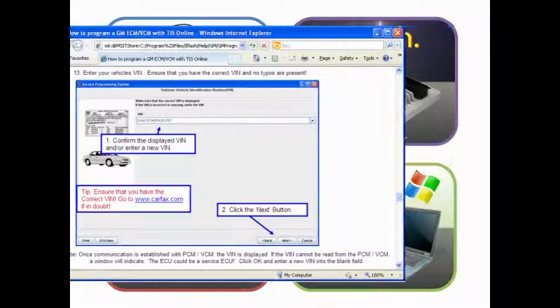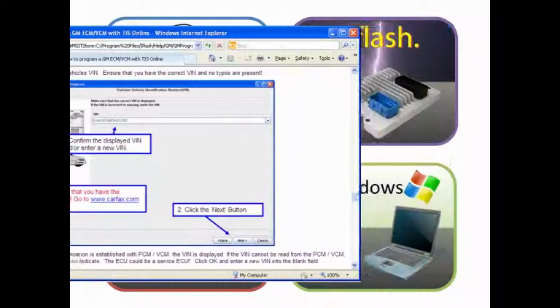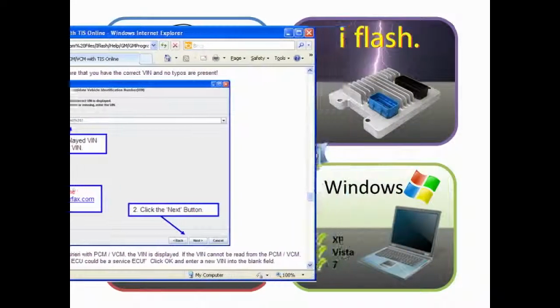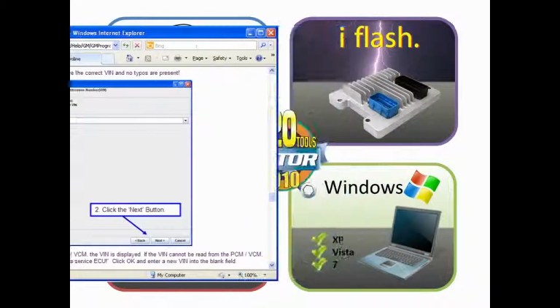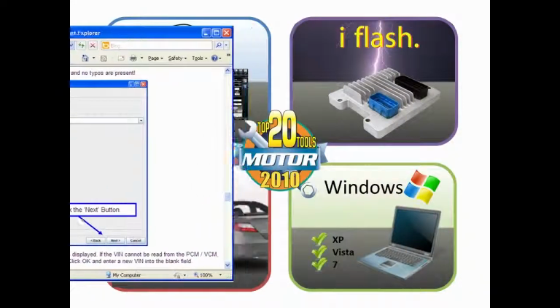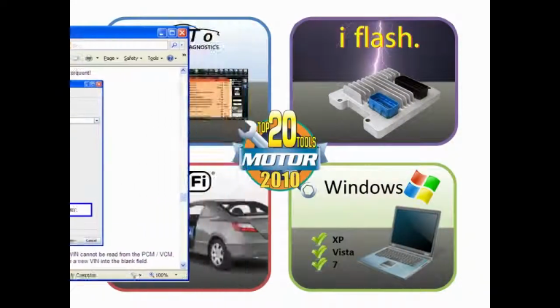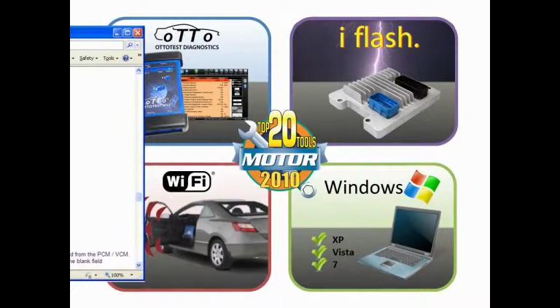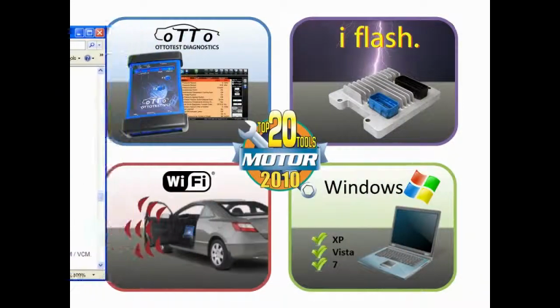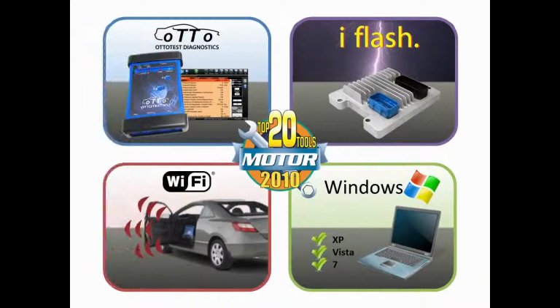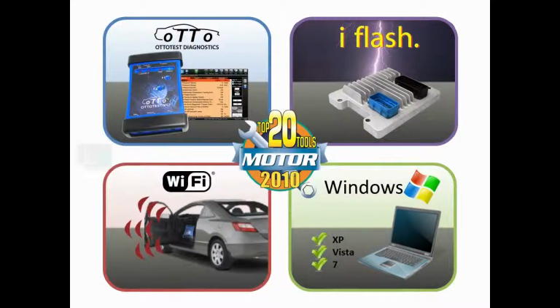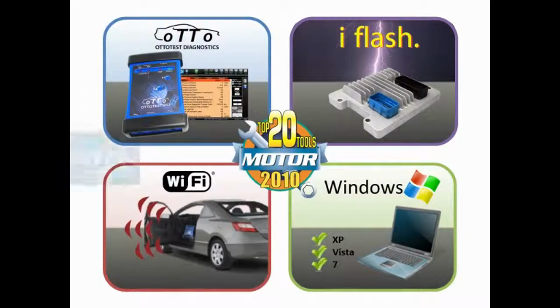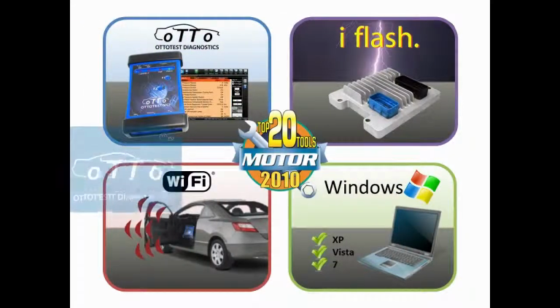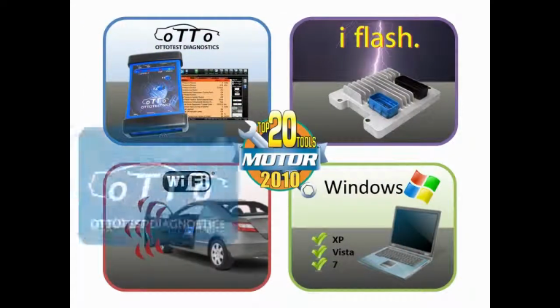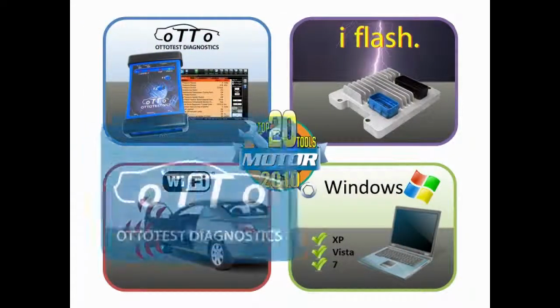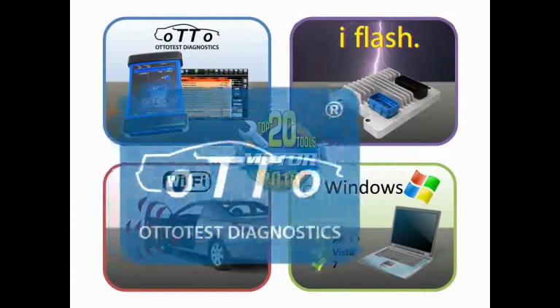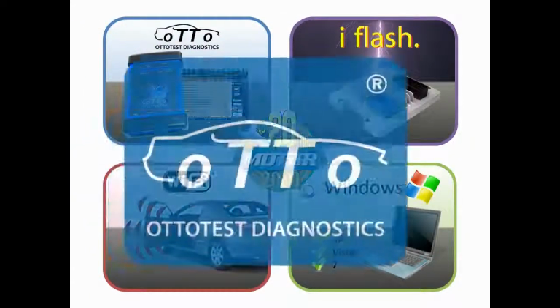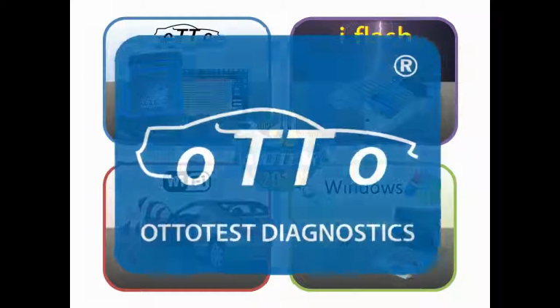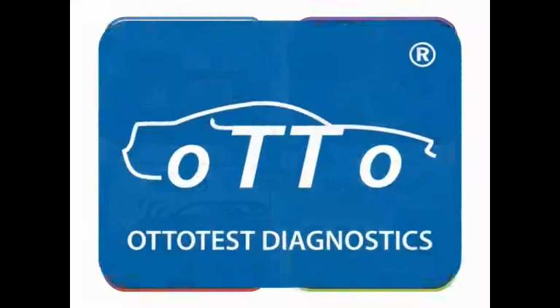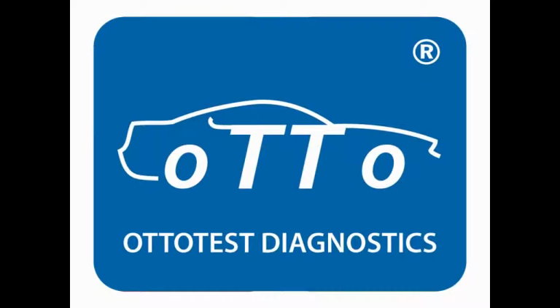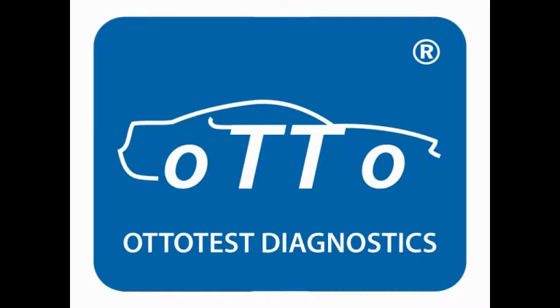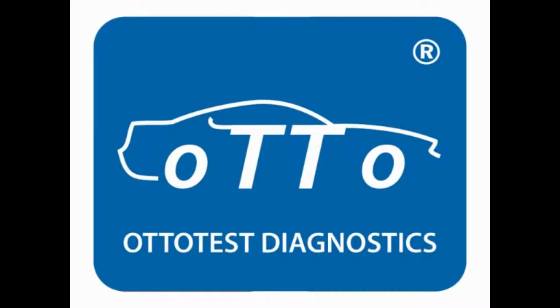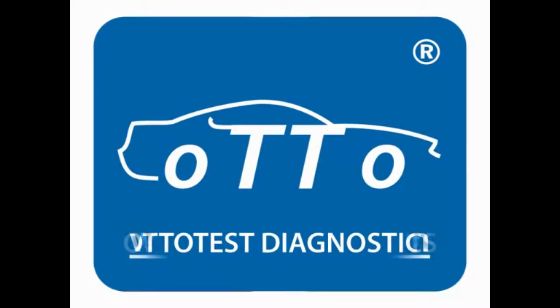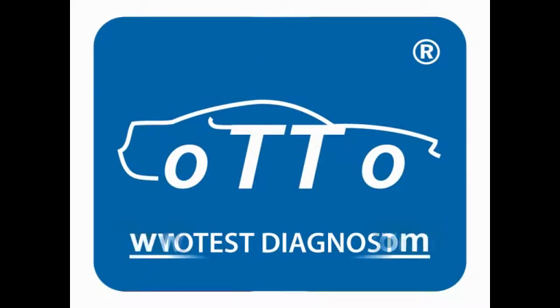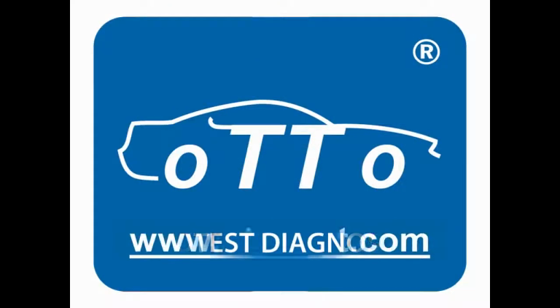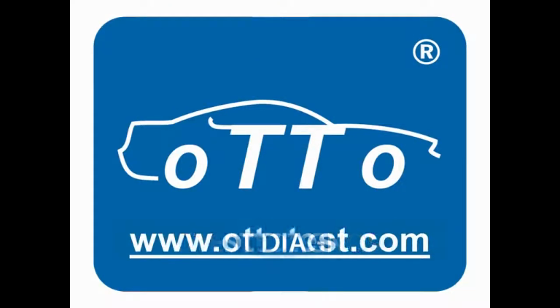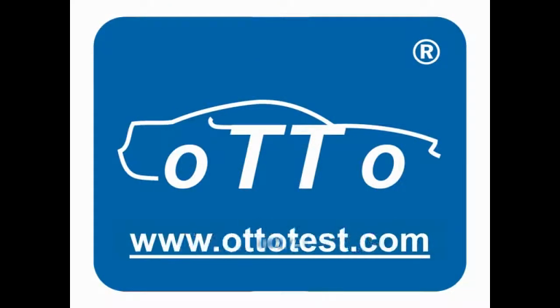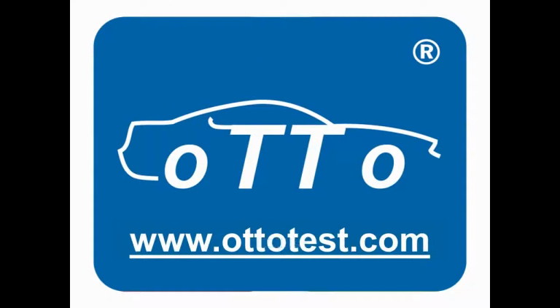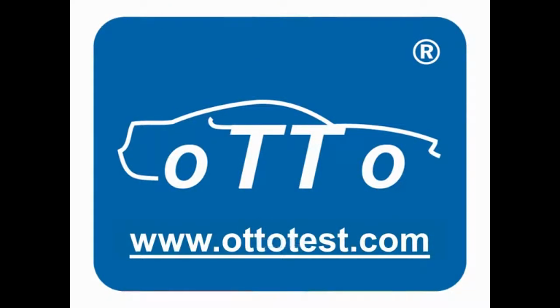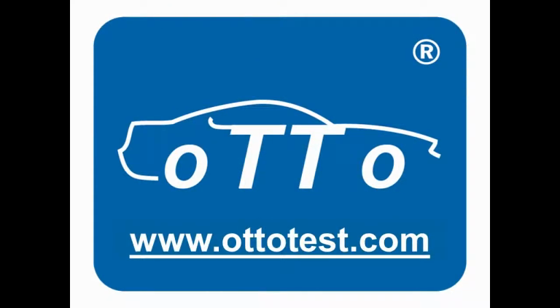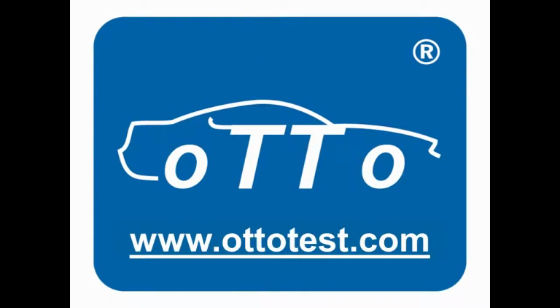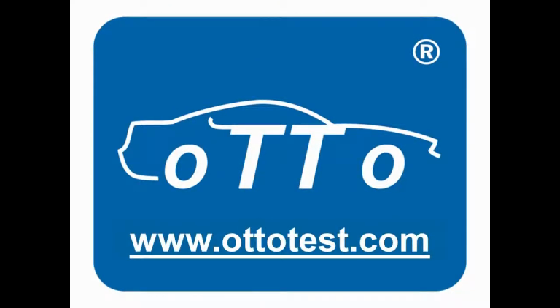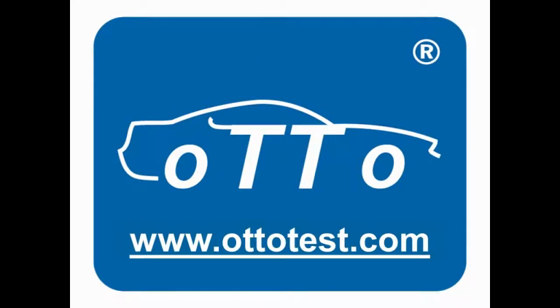A lot more detail on this versatile and powerful tool is available at www.autotest.com, so check it out now.